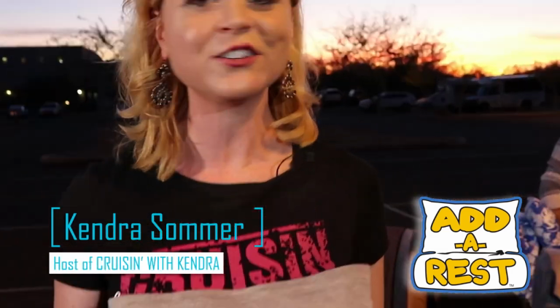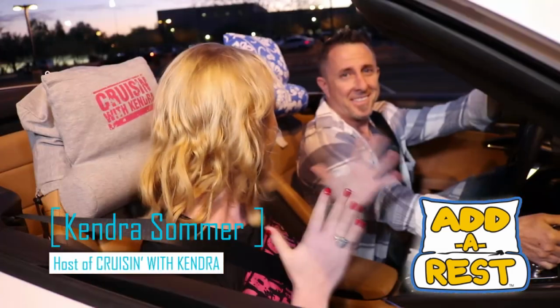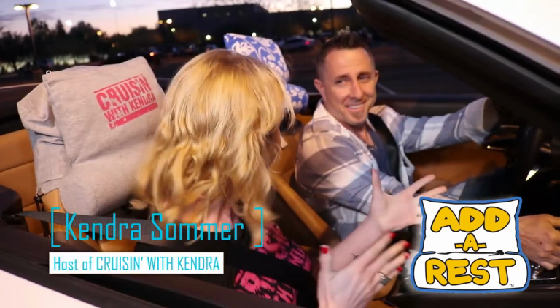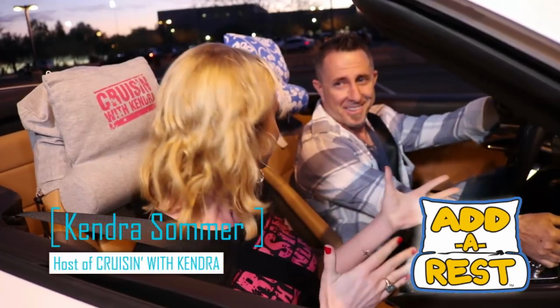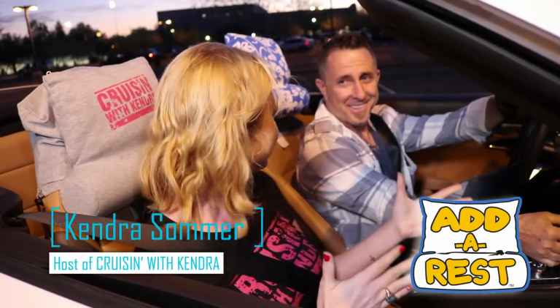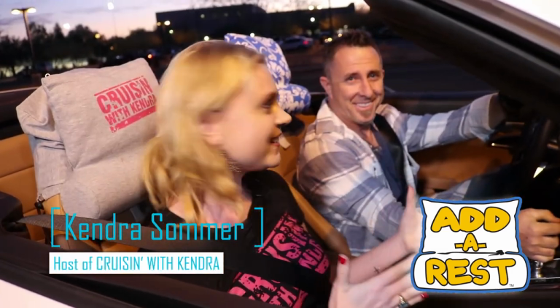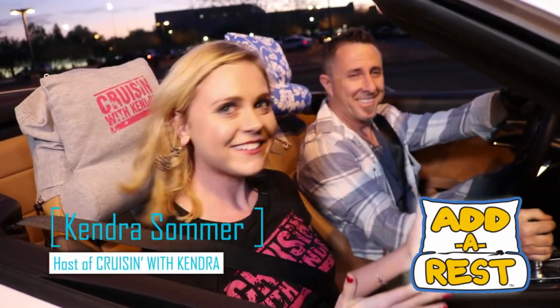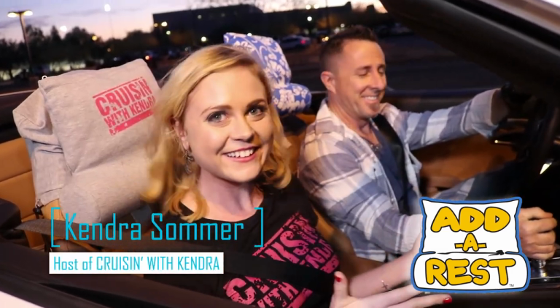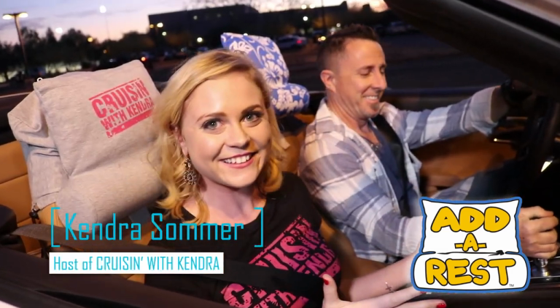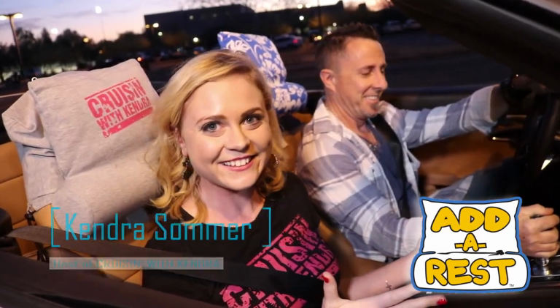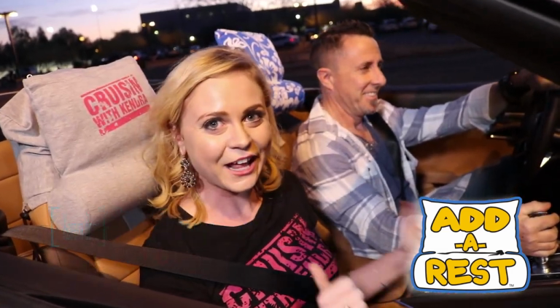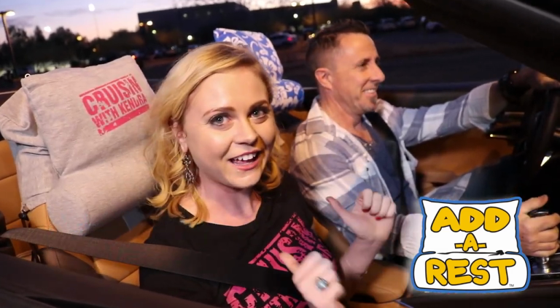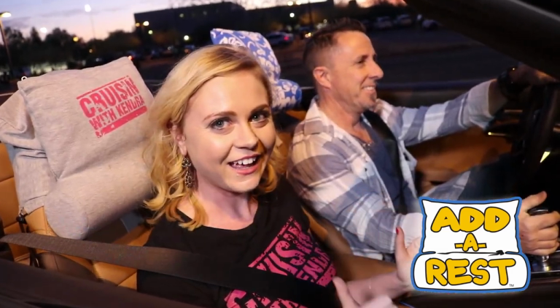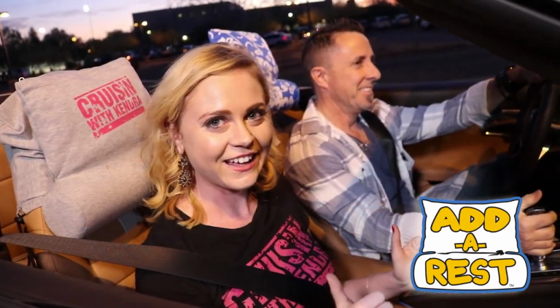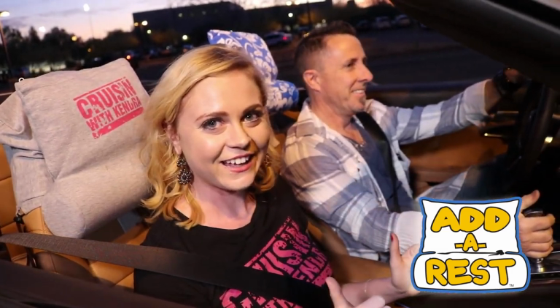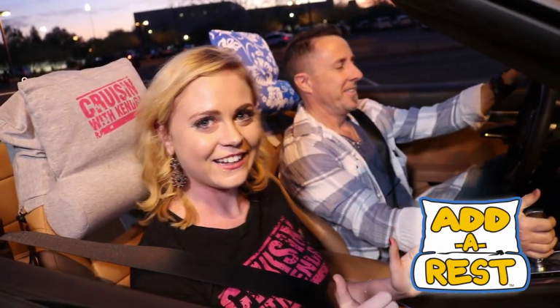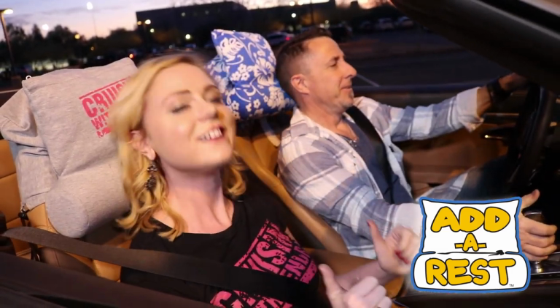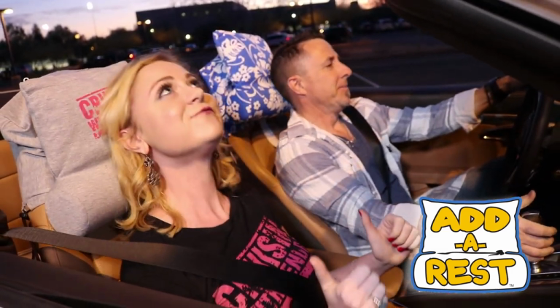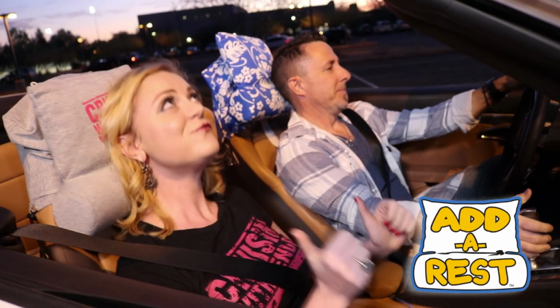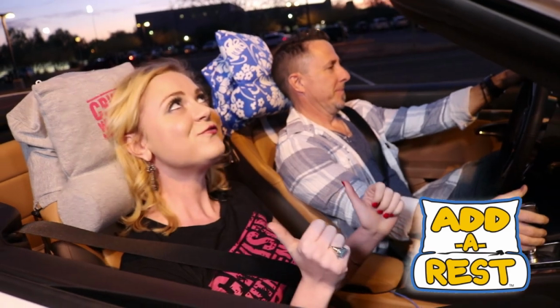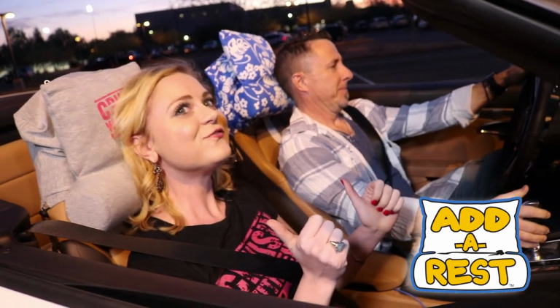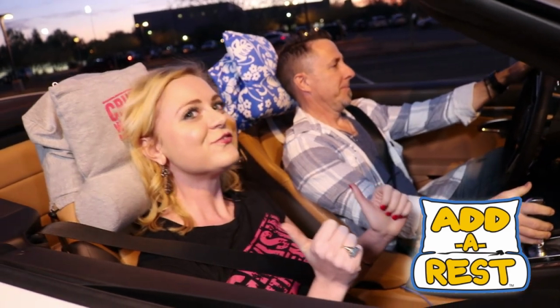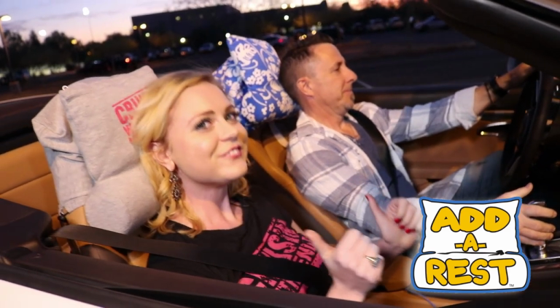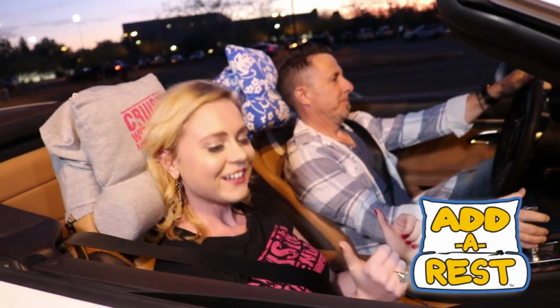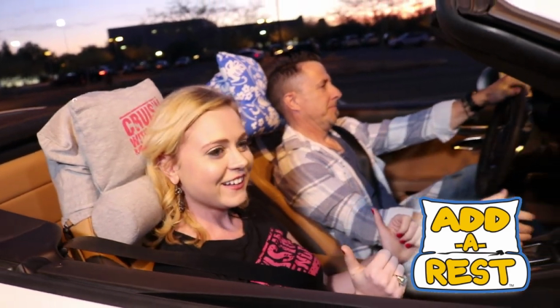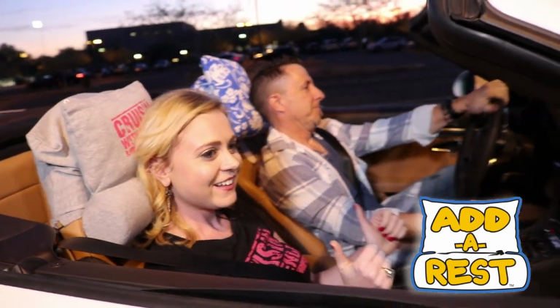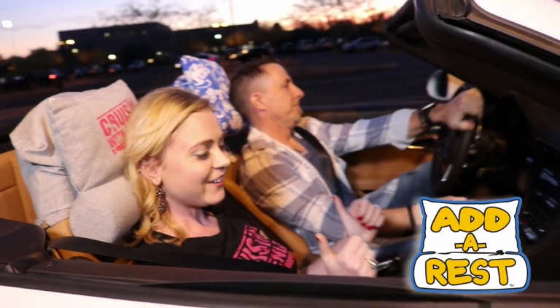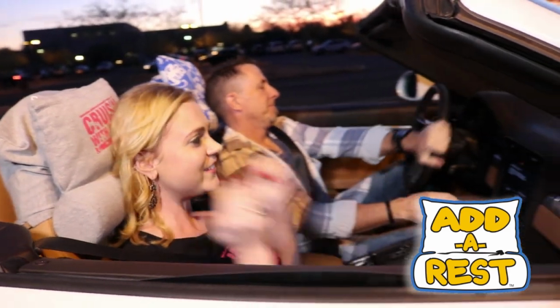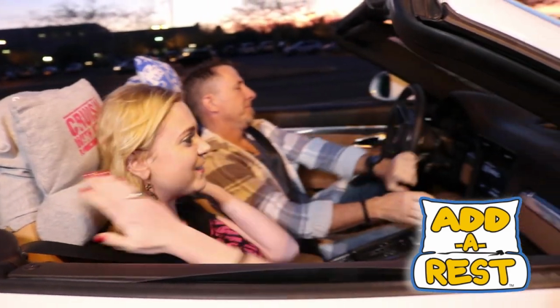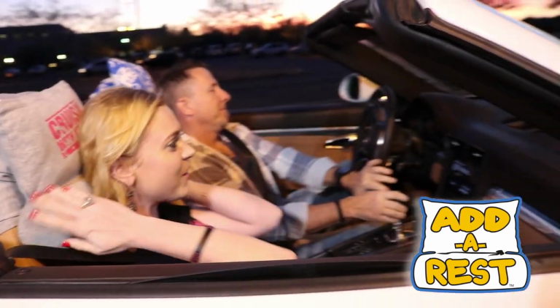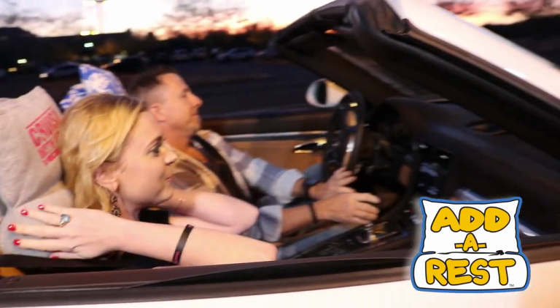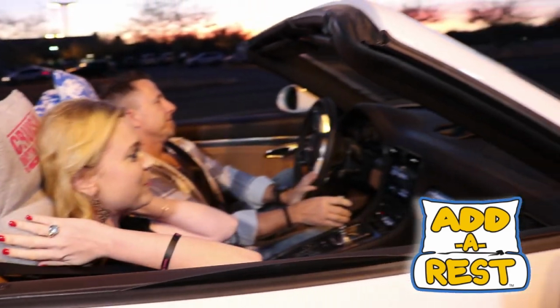I have my cruising-with-Kendra travel pillow and I'm ready to cruise — this is so comfortable!